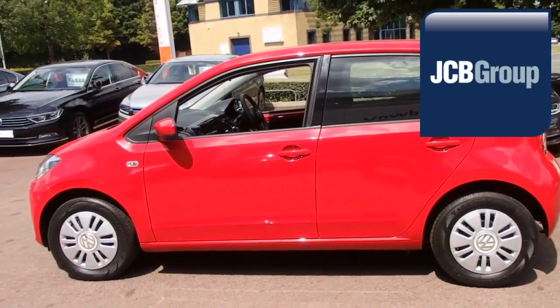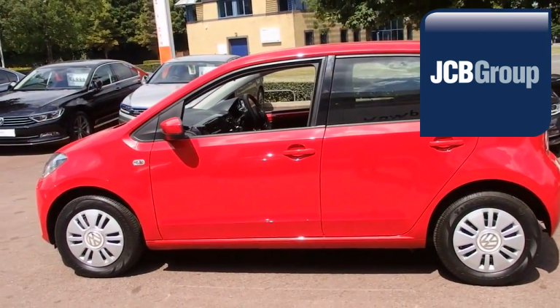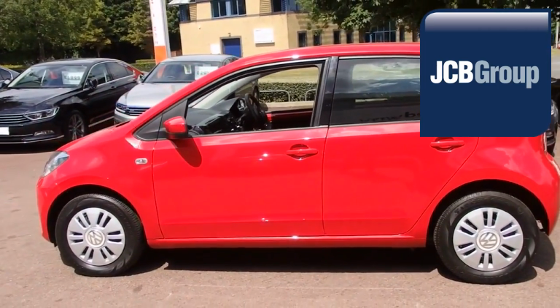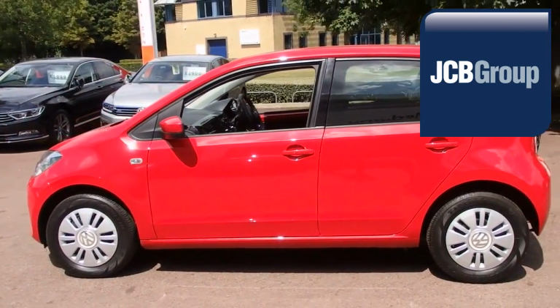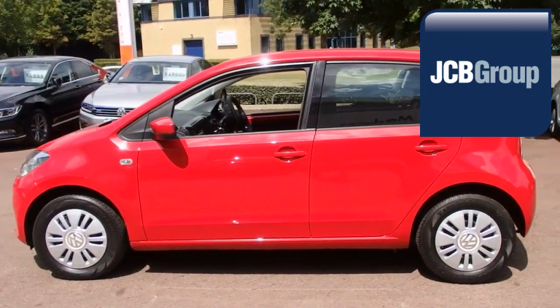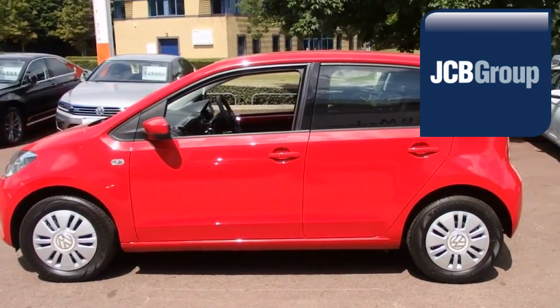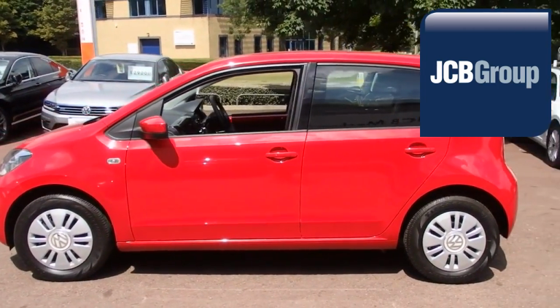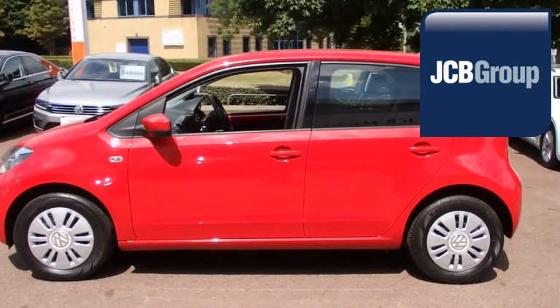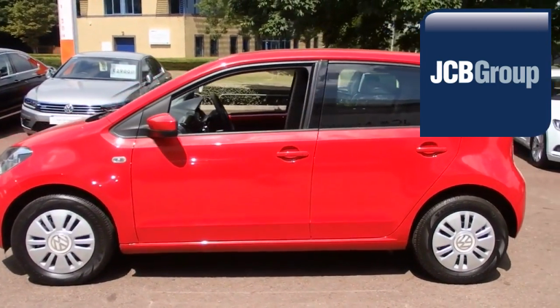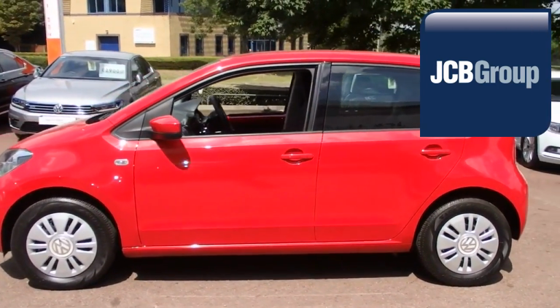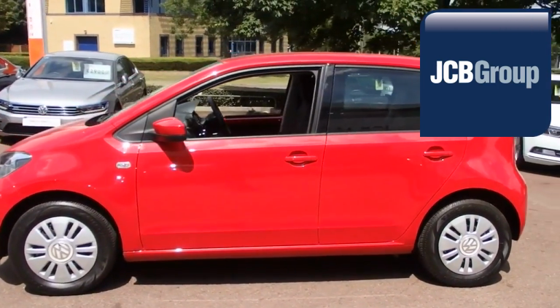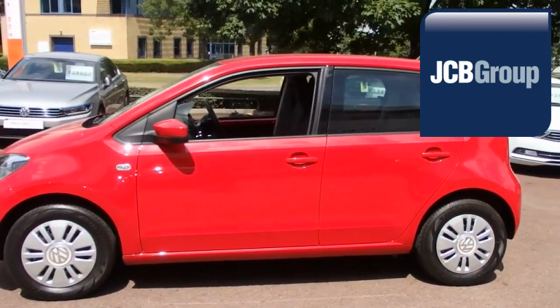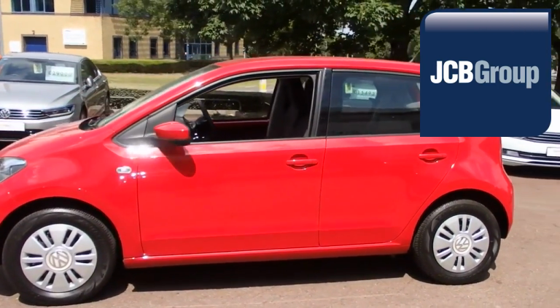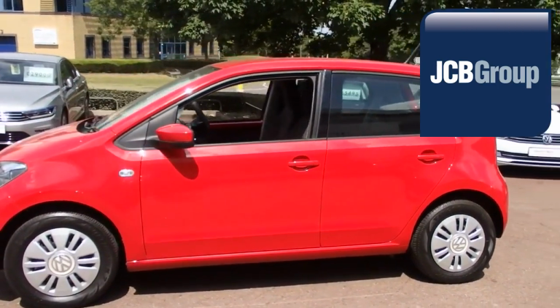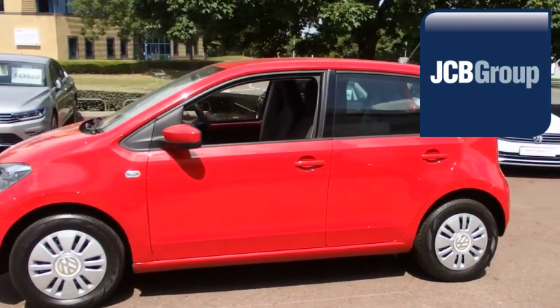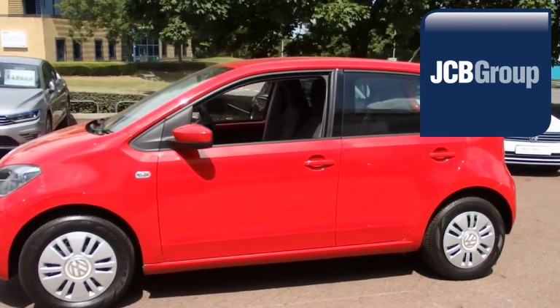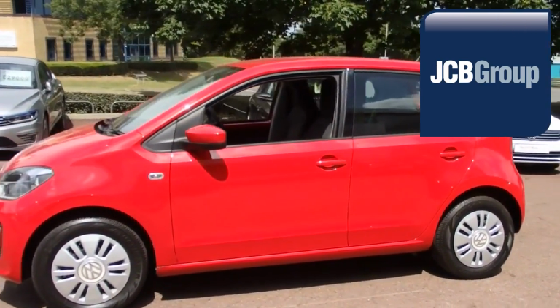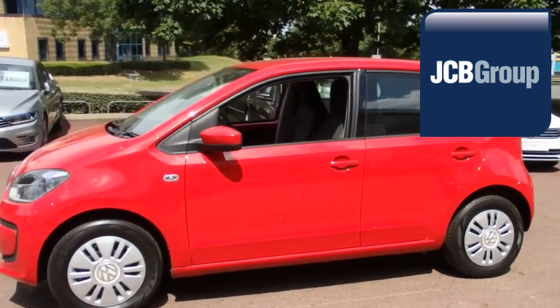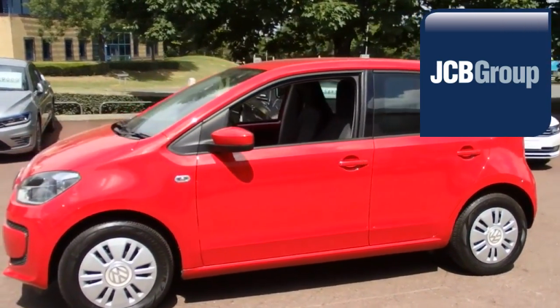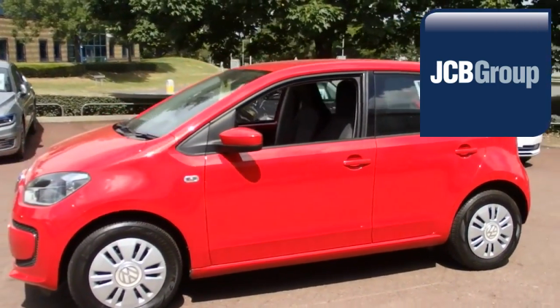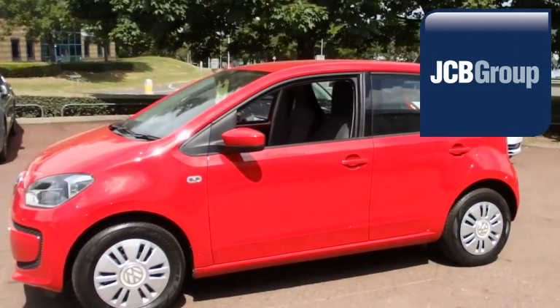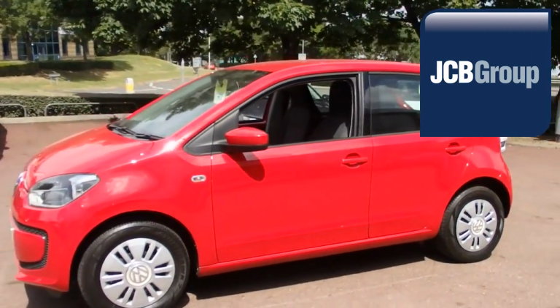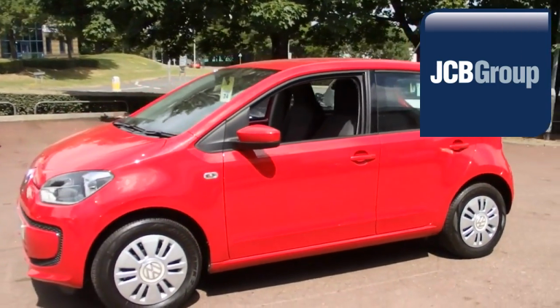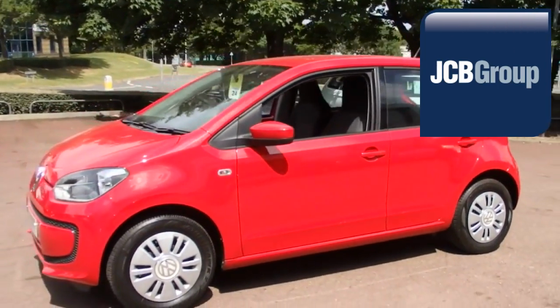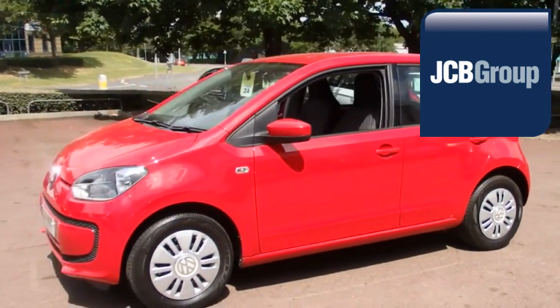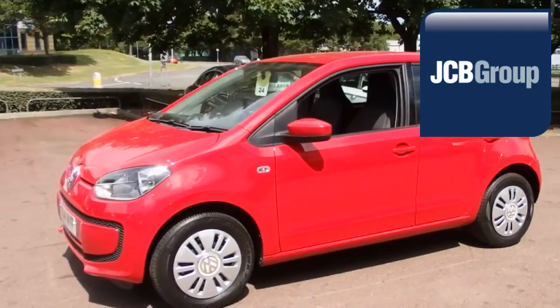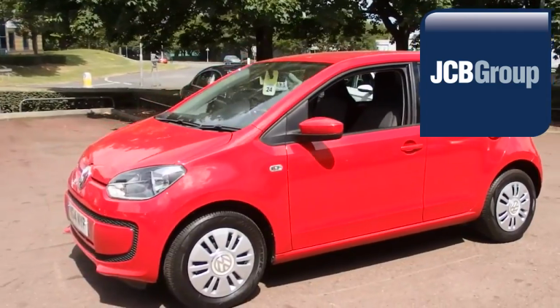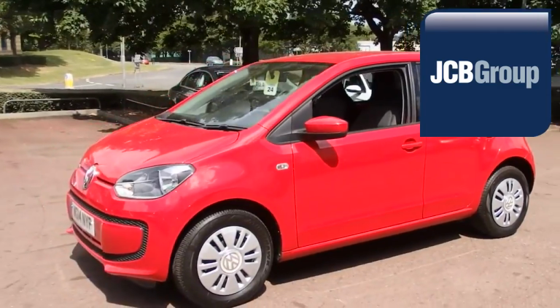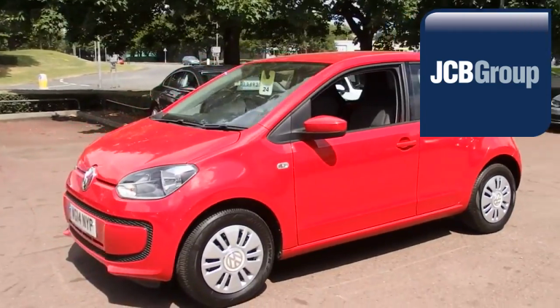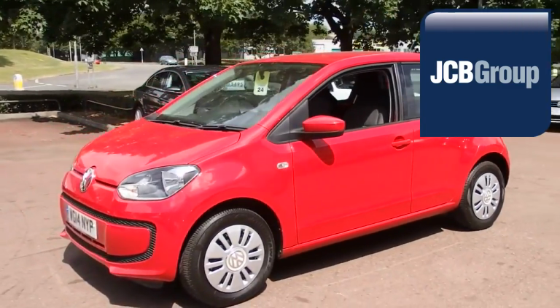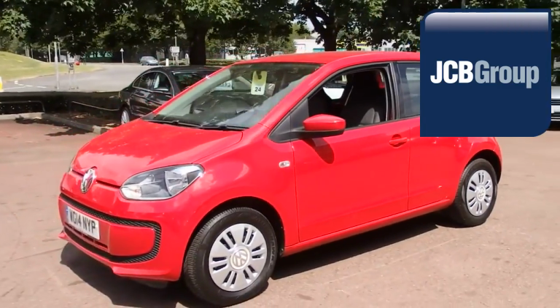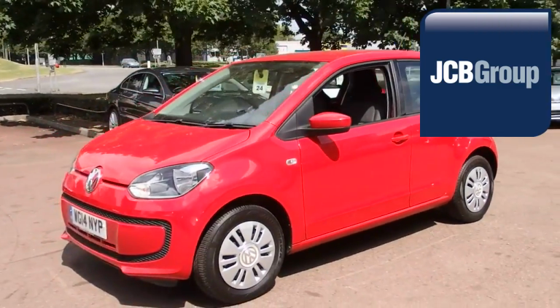Thanks for watching. There's a Volkswagen for all of us. I'll see you next time.